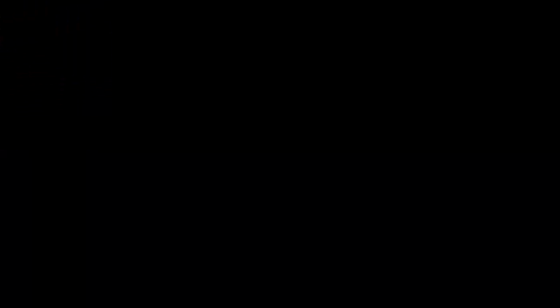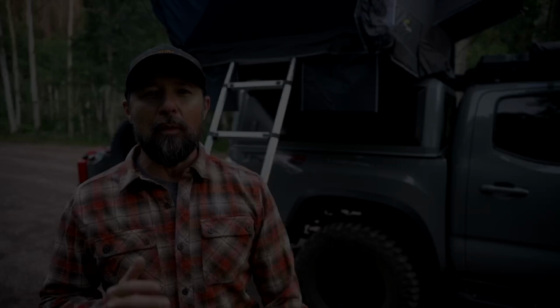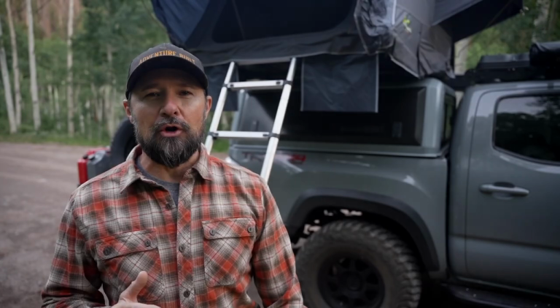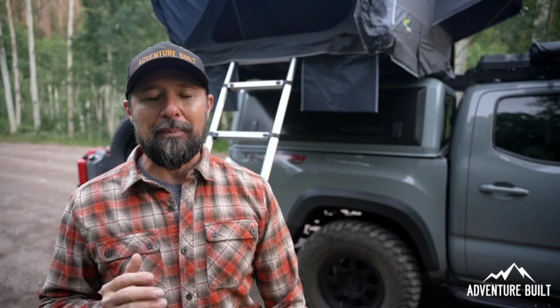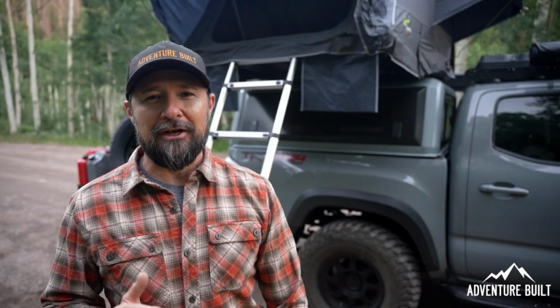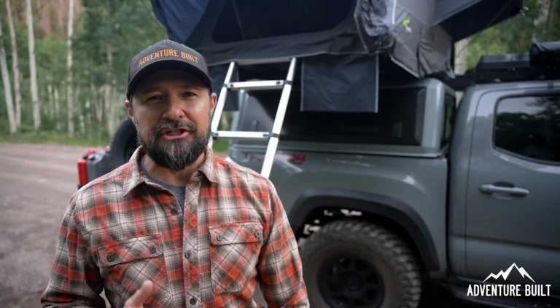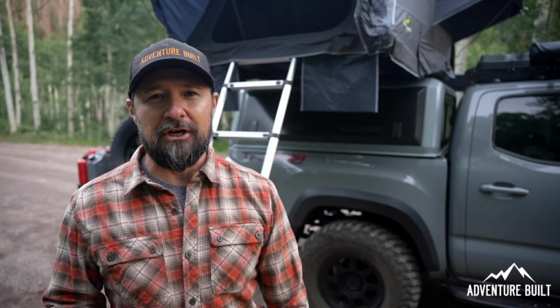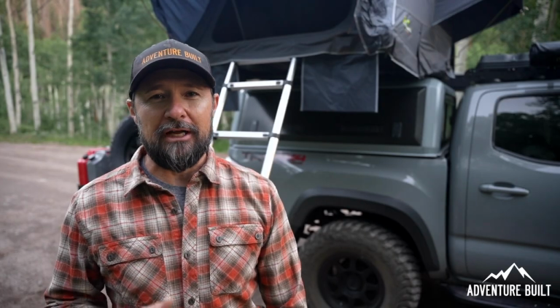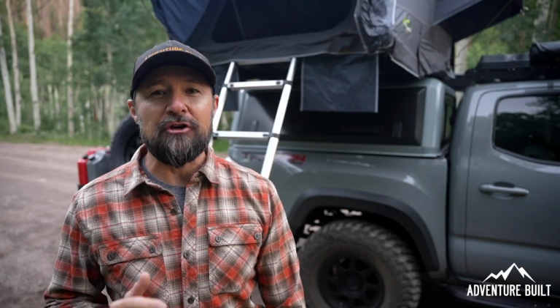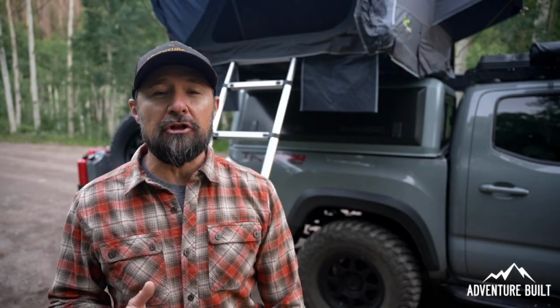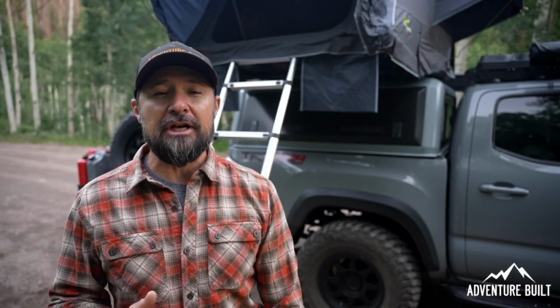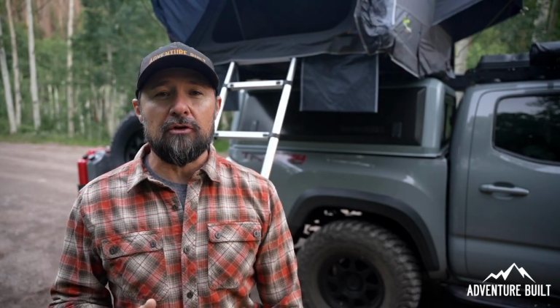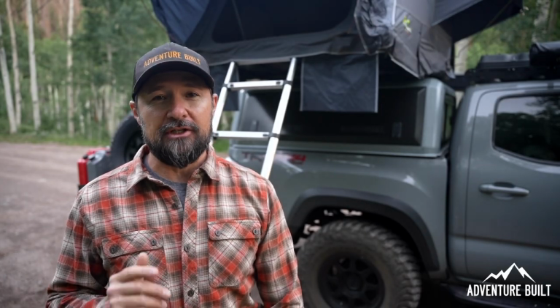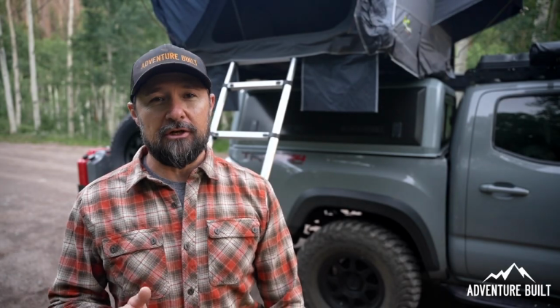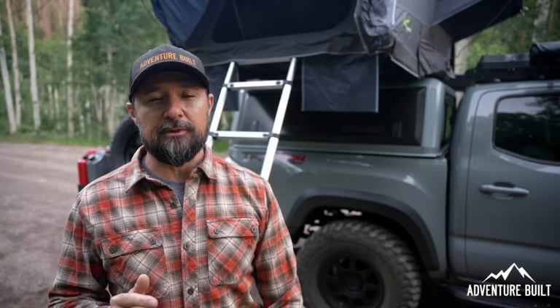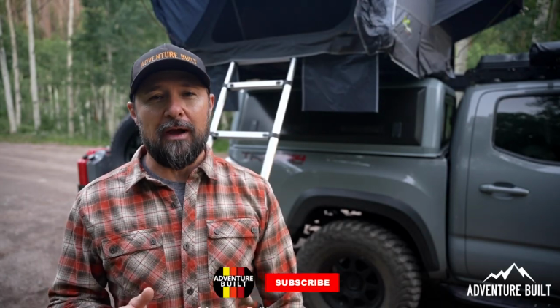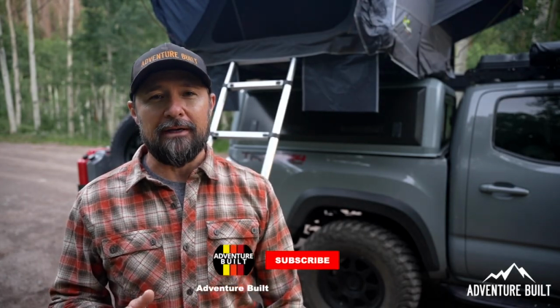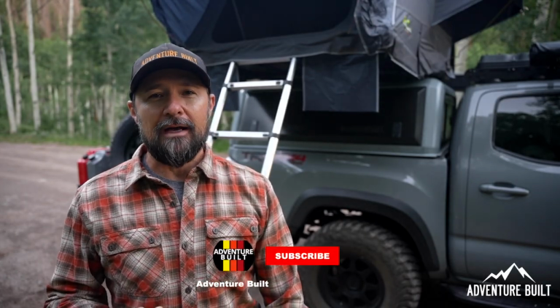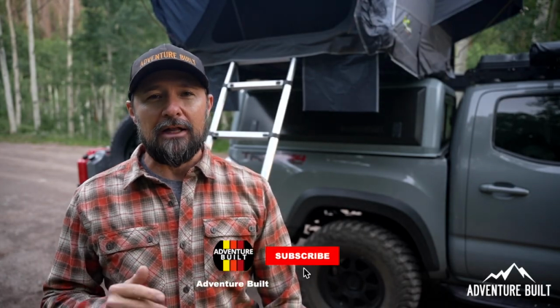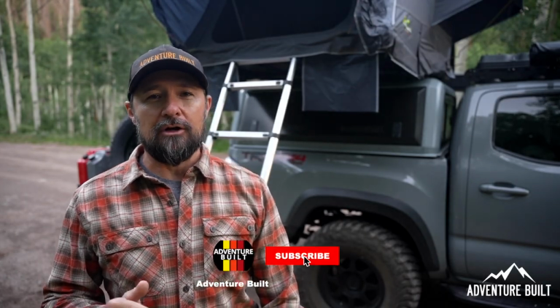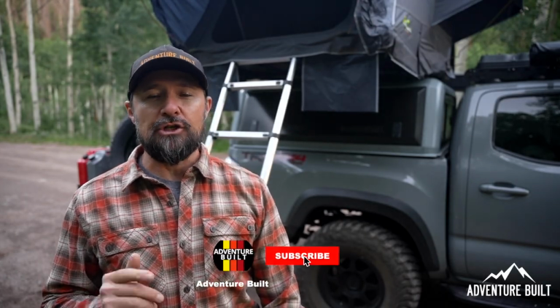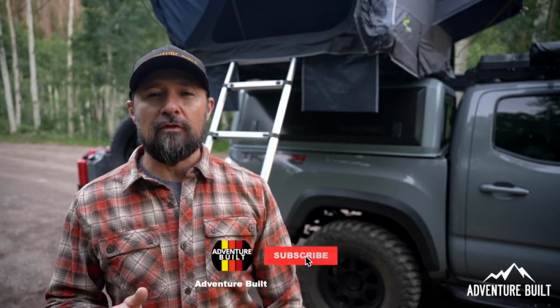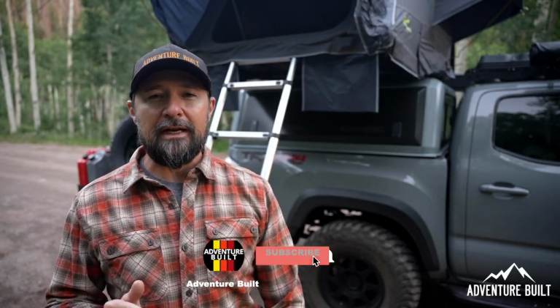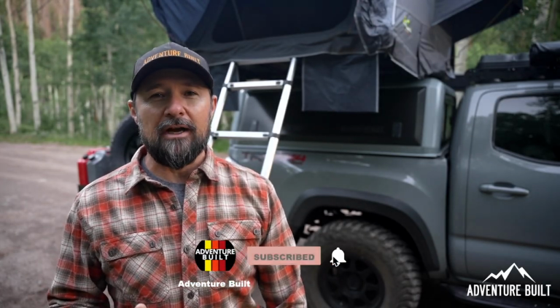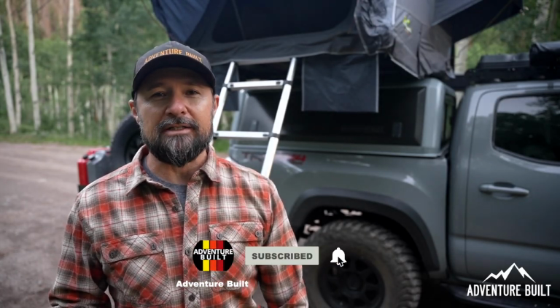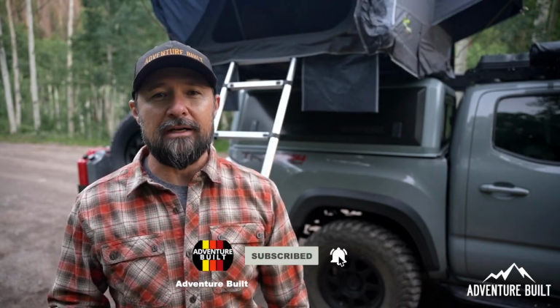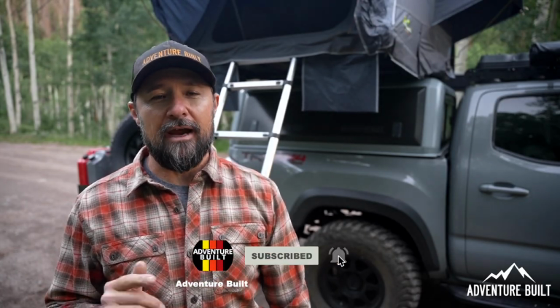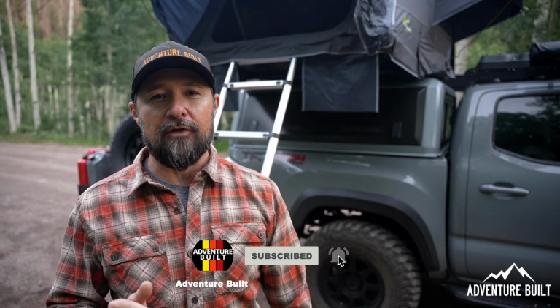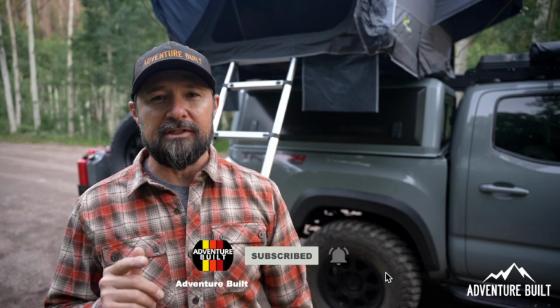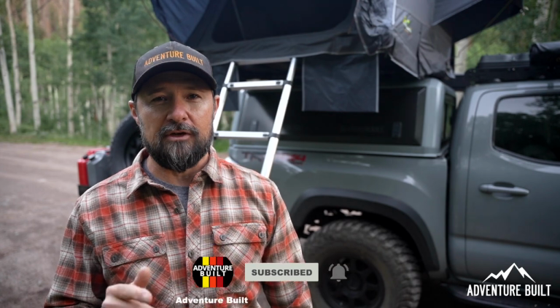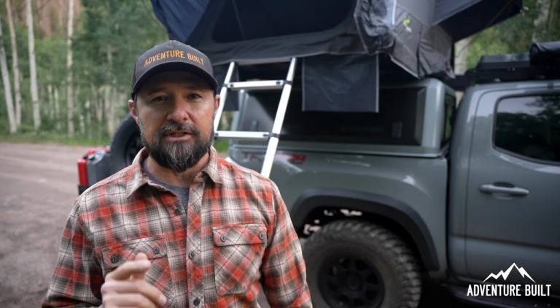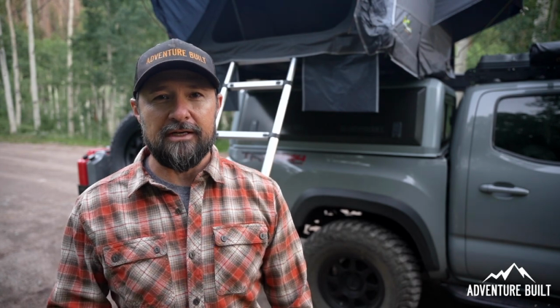Welcome back to the channel, and if you're new, consider subscribing. I launch new overlanding content every single Sunday.